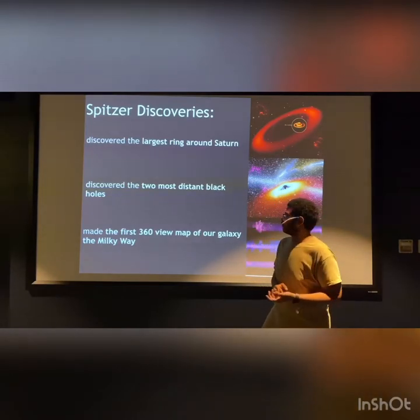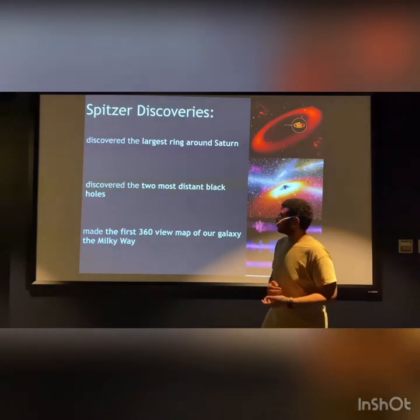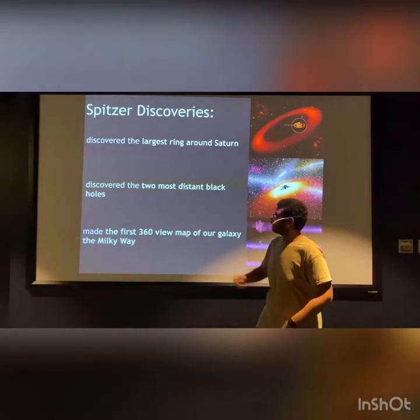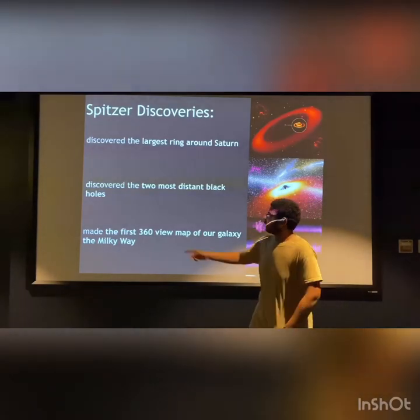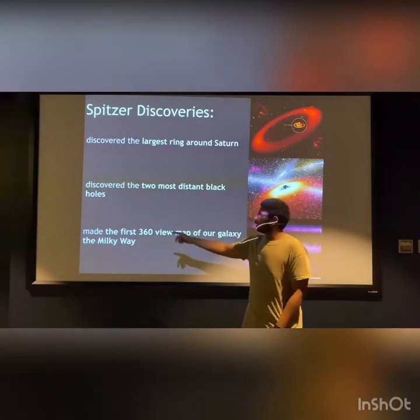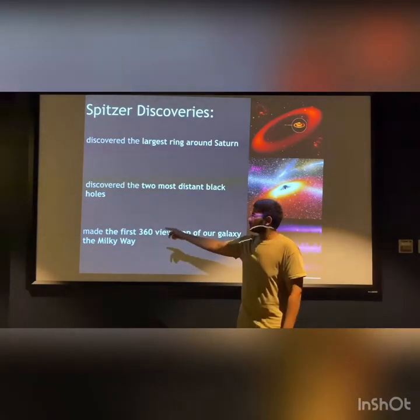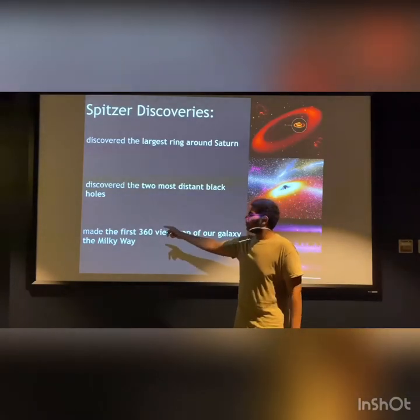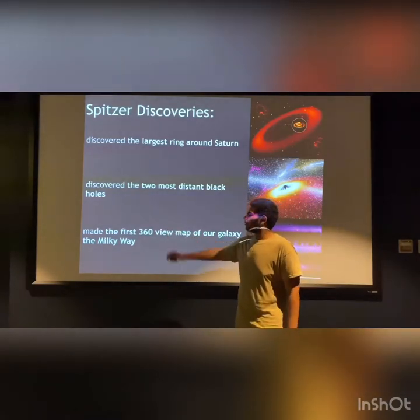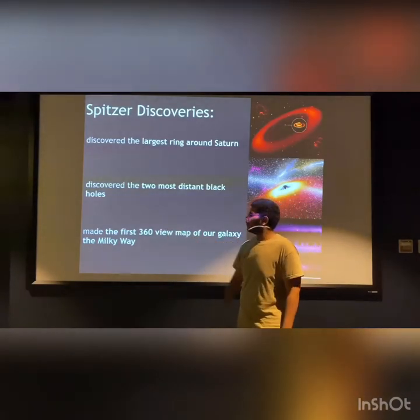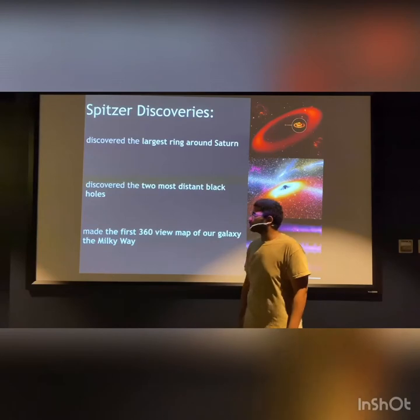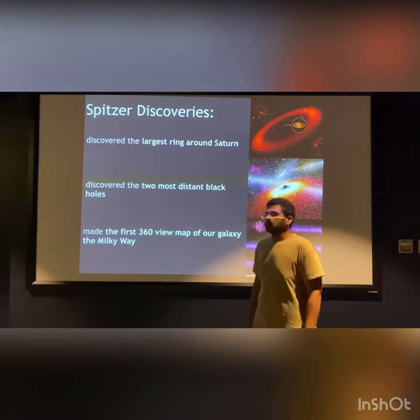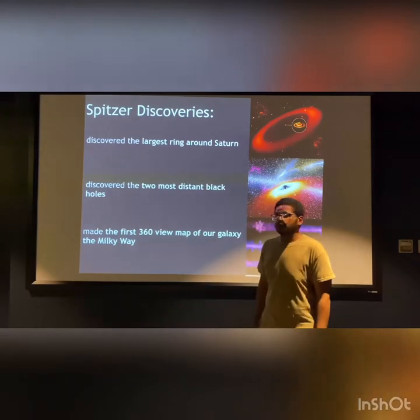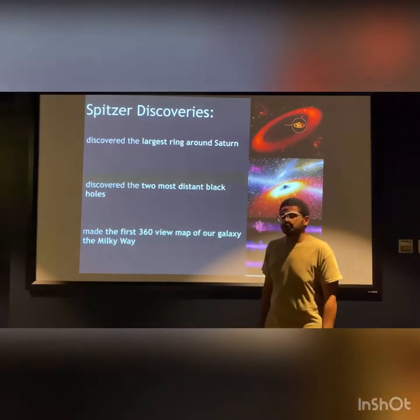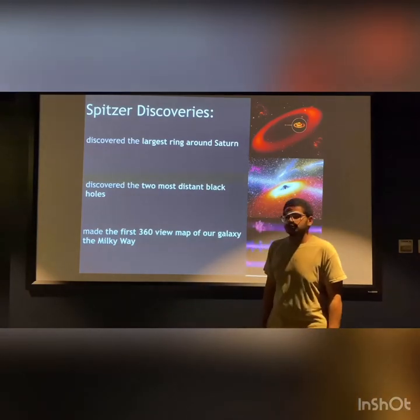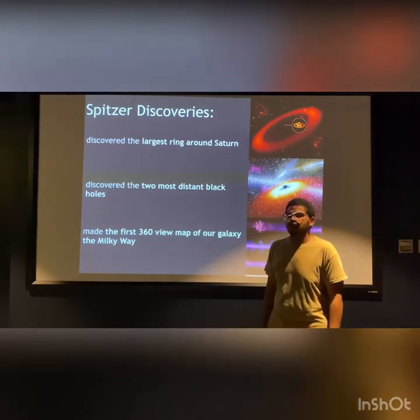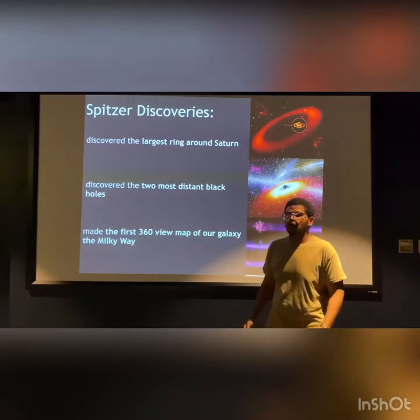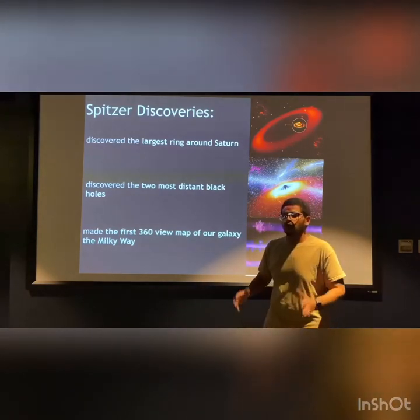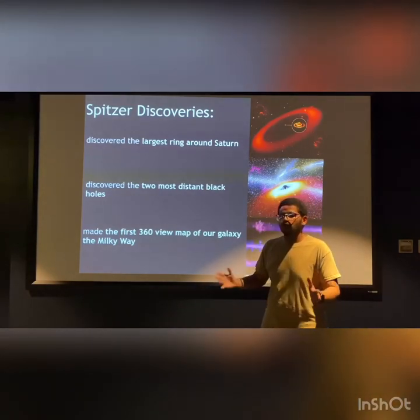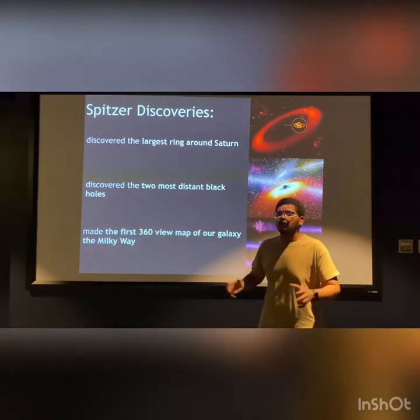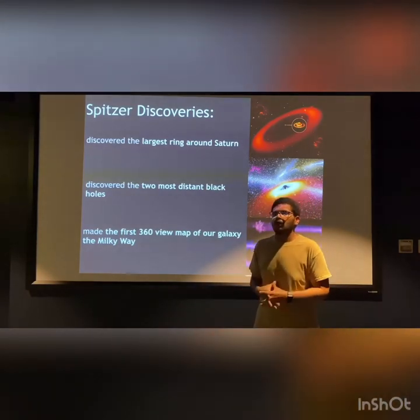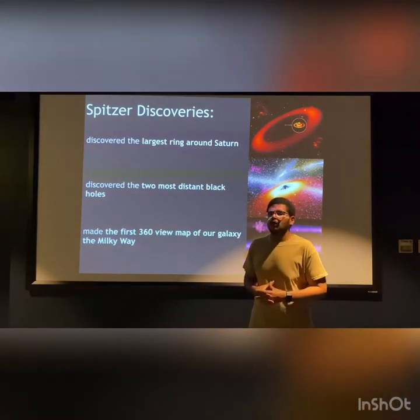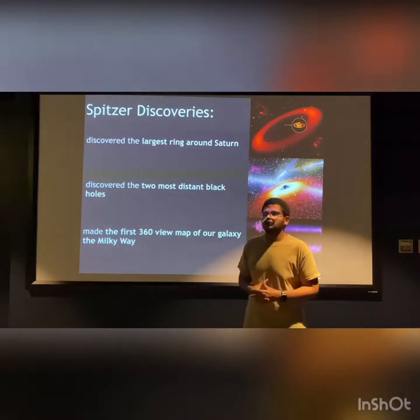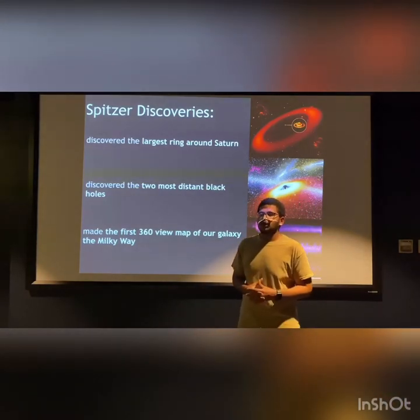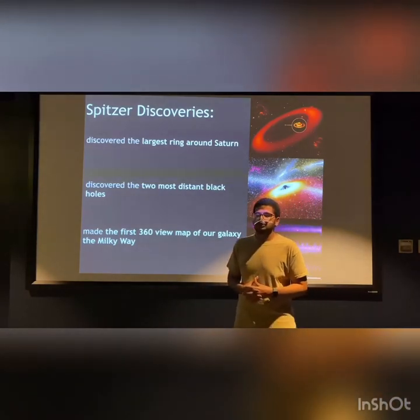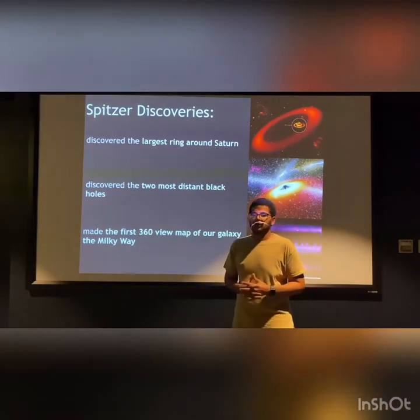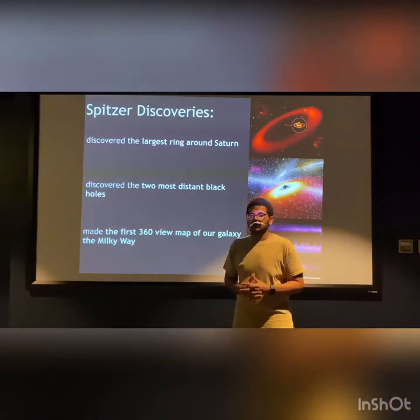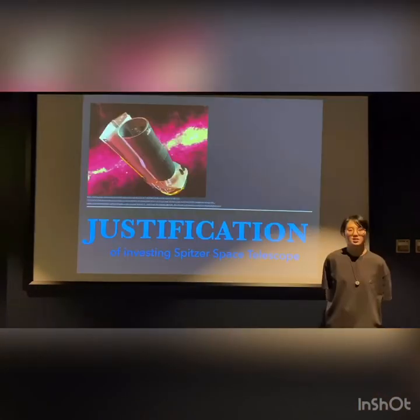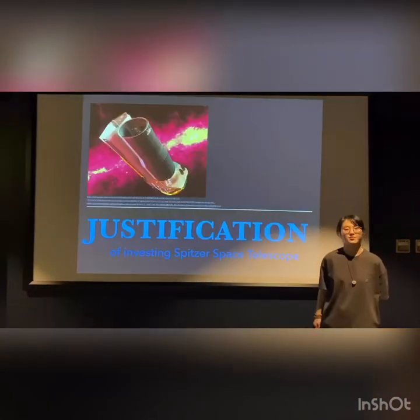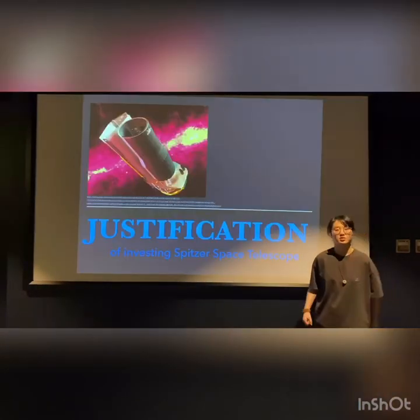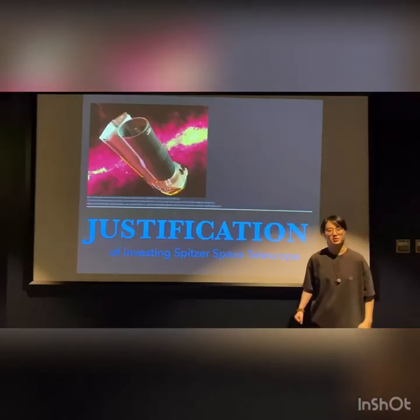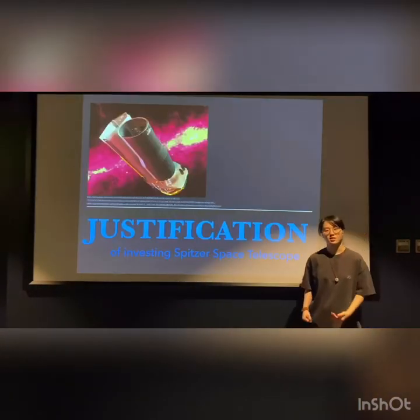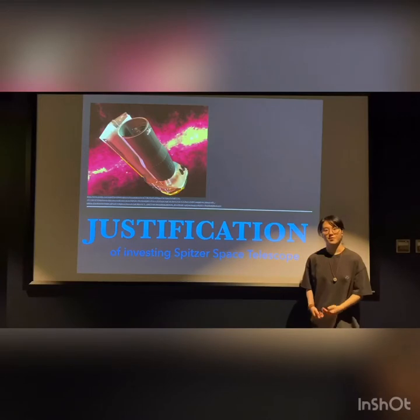Thirdly, Spitzer made the first 360-degree view of our galaxy, the Milky Way.